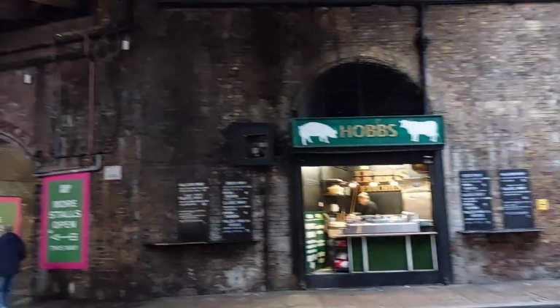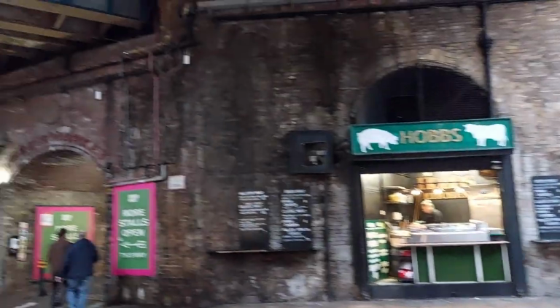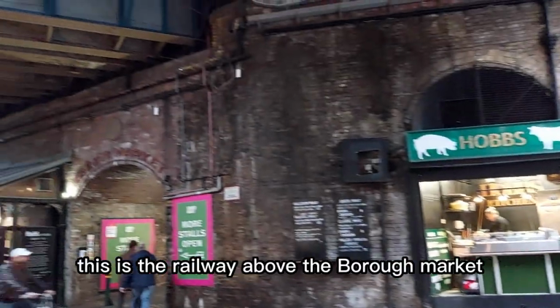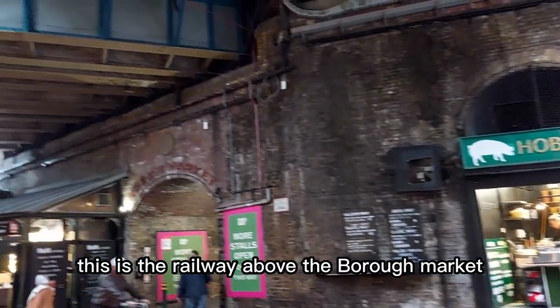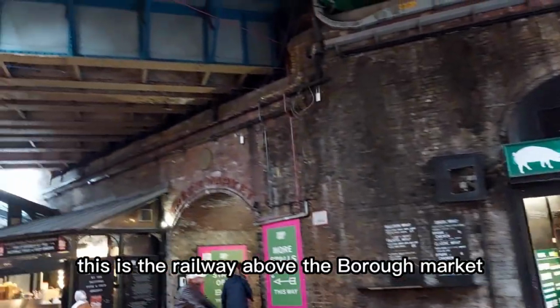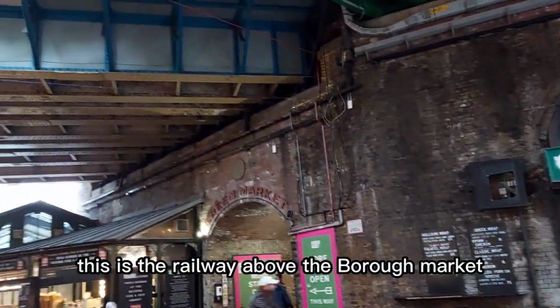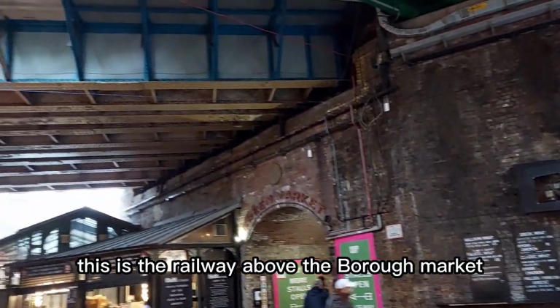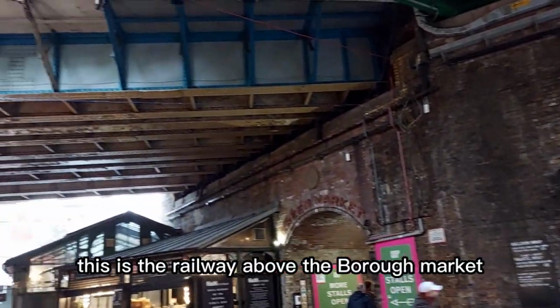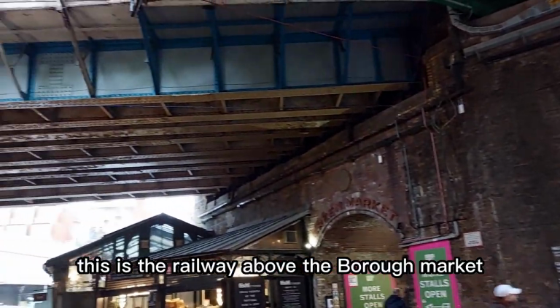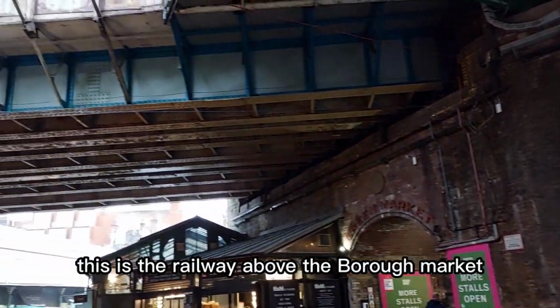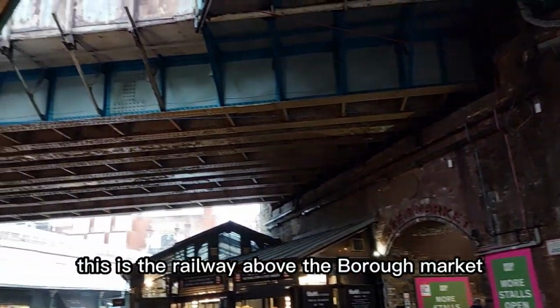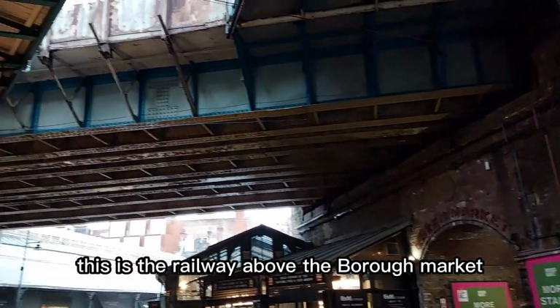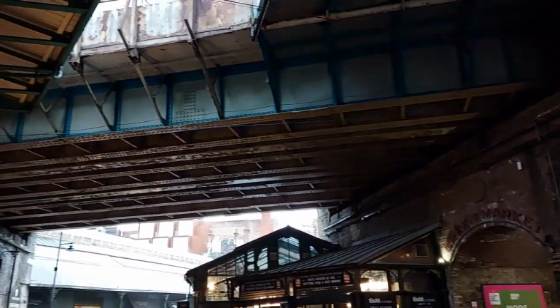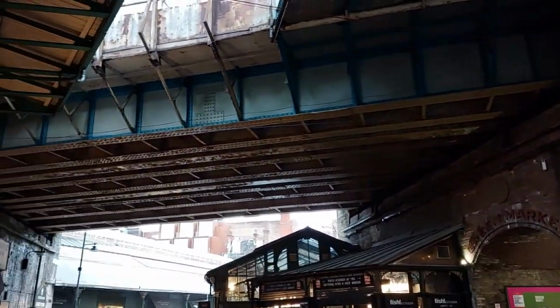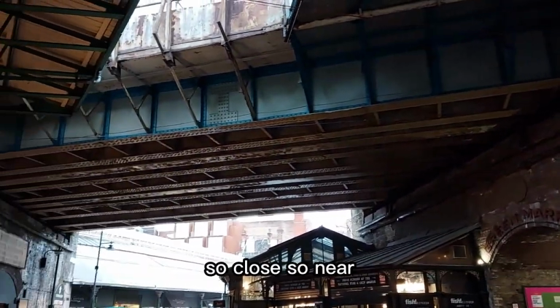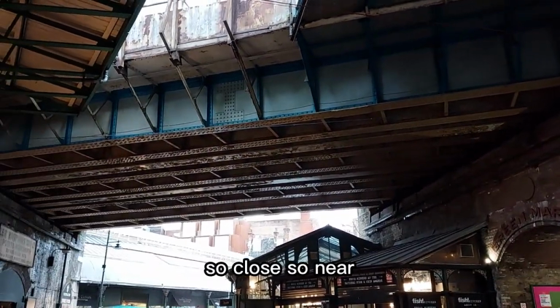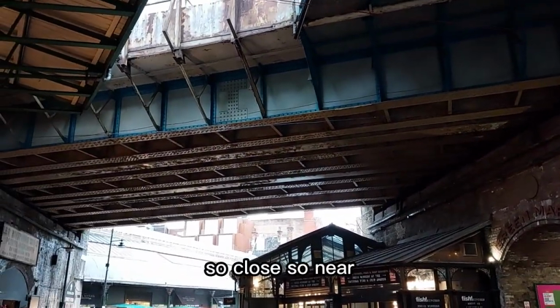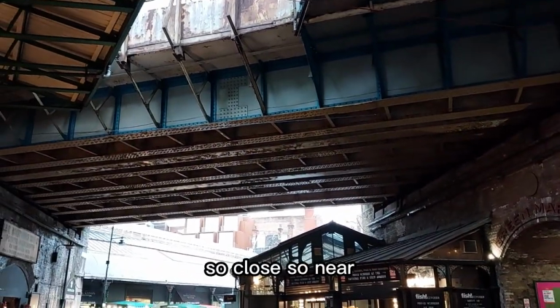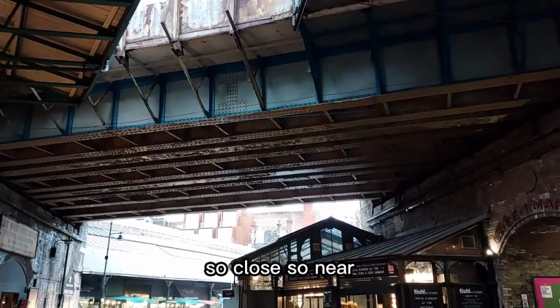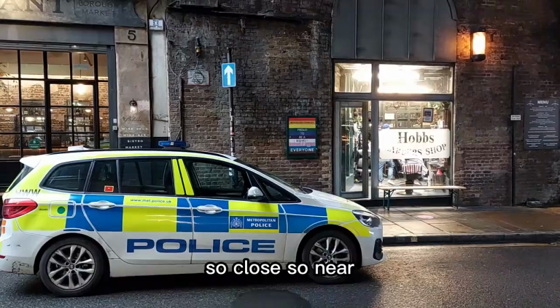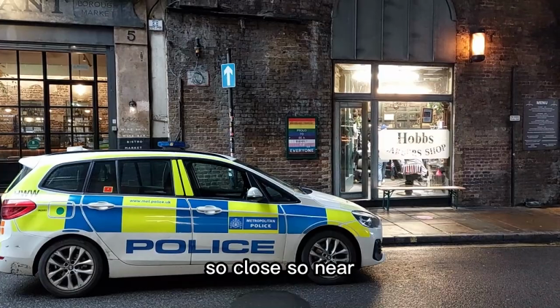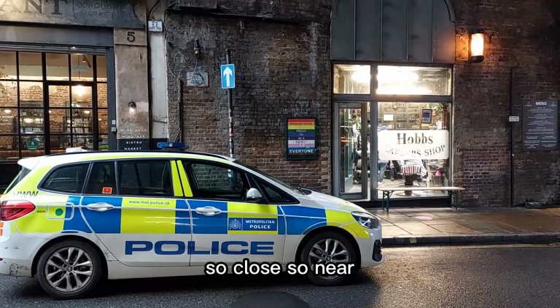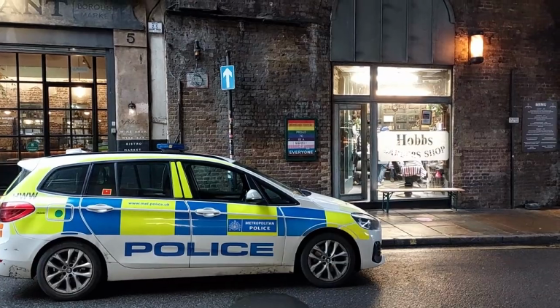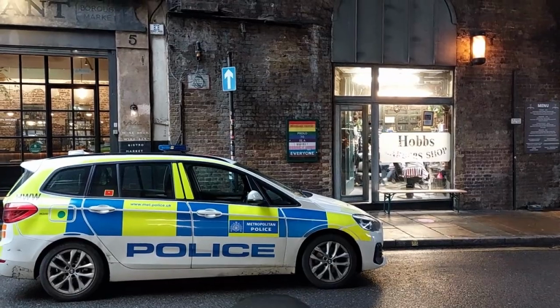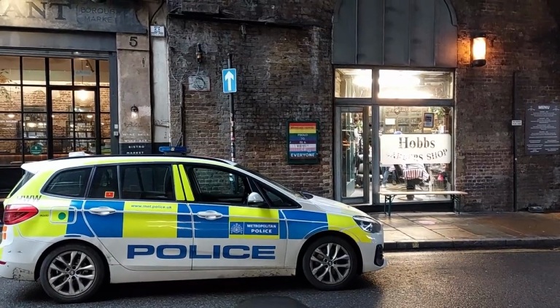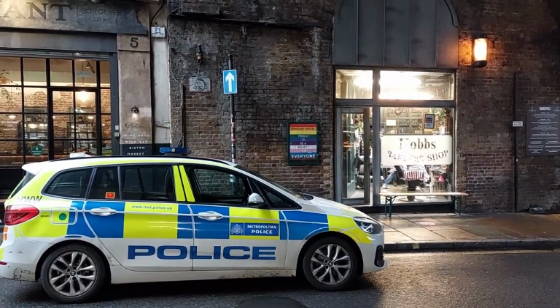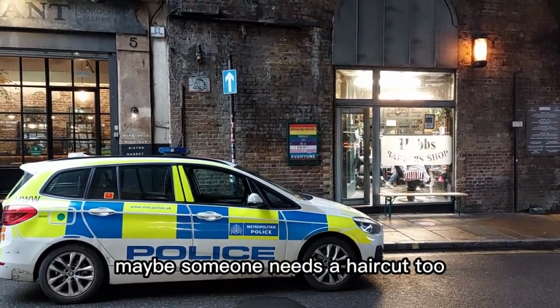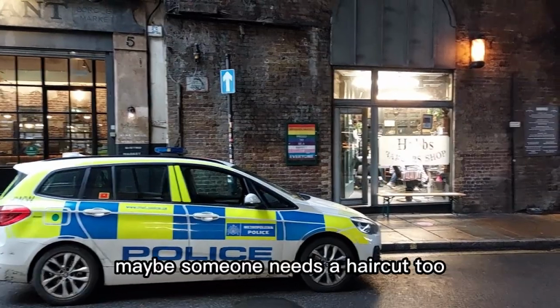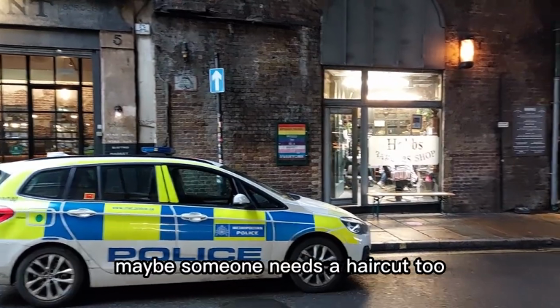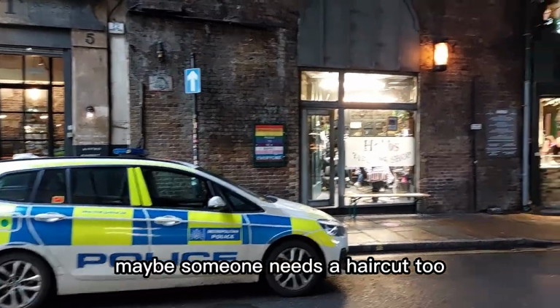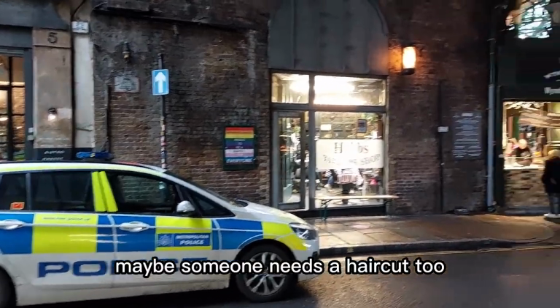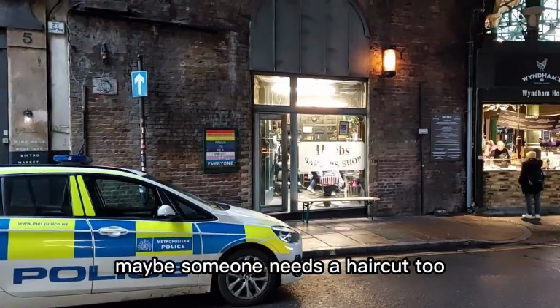This is the railway above the Borough Market. So close, so near. Maybe someone needs a haircut too.